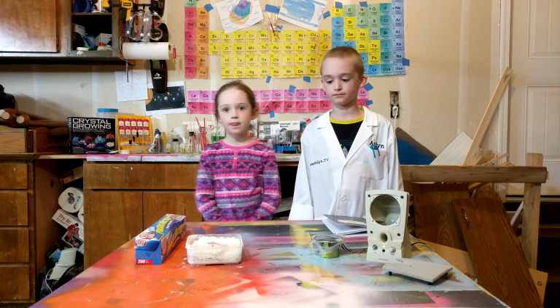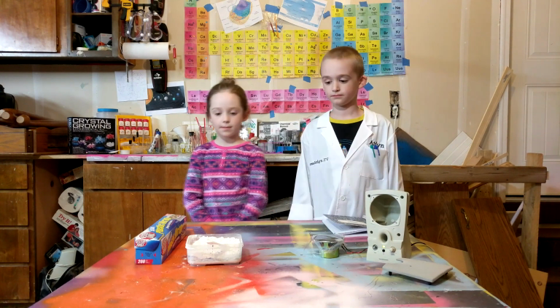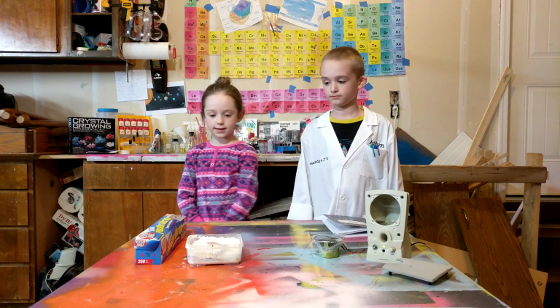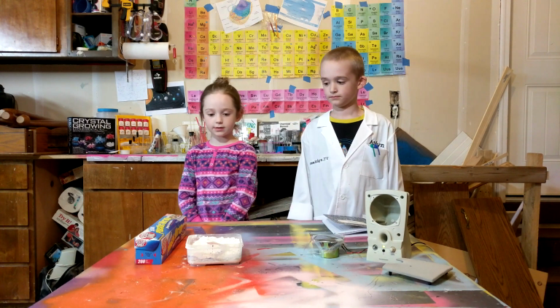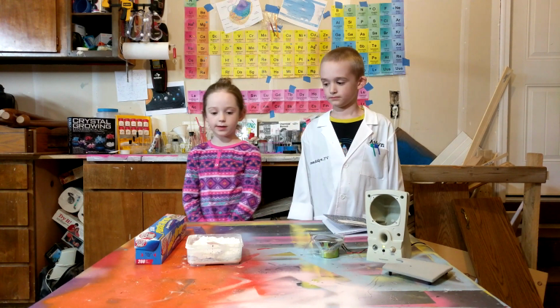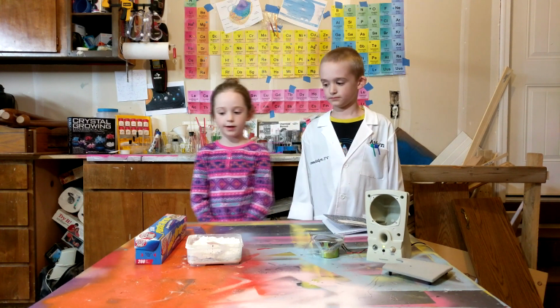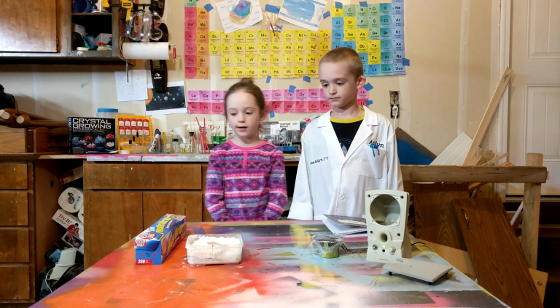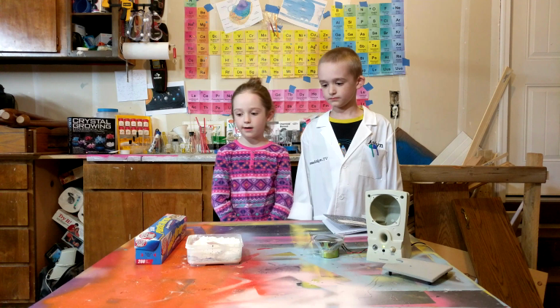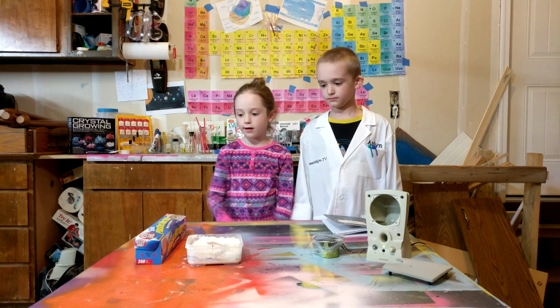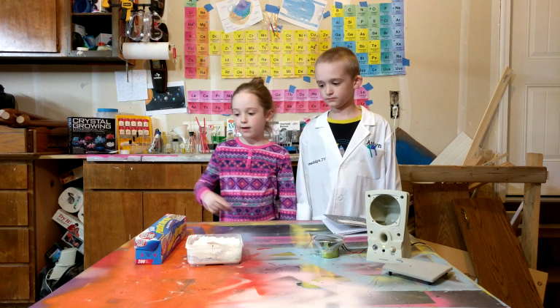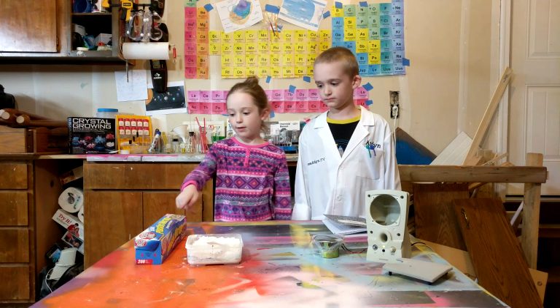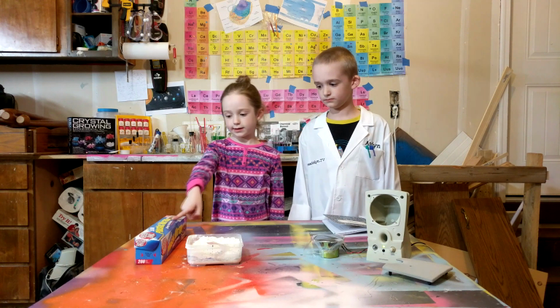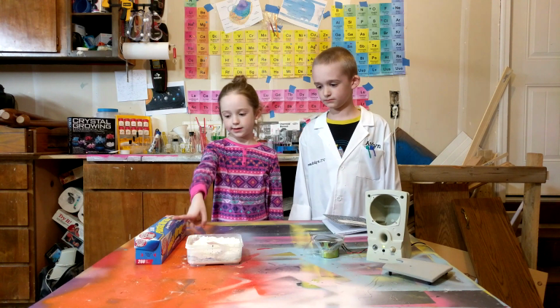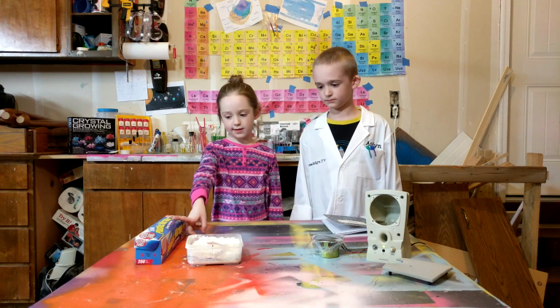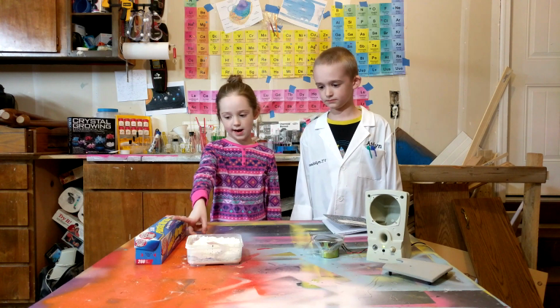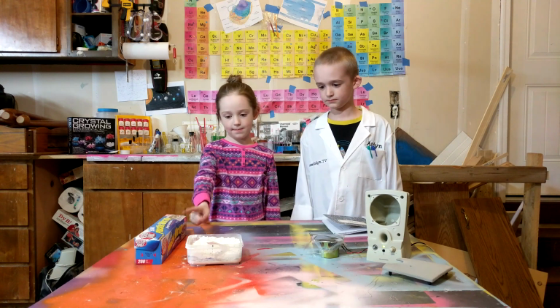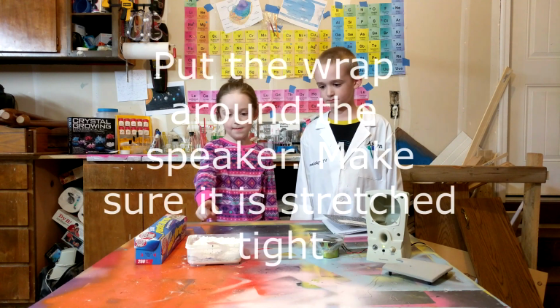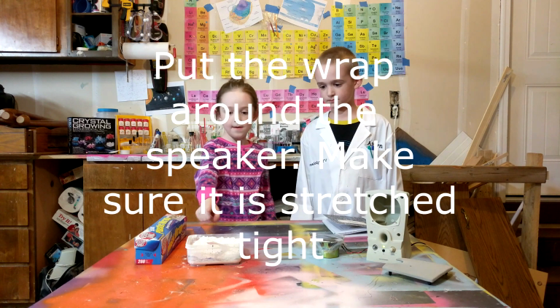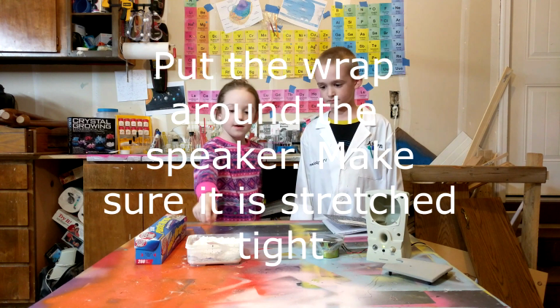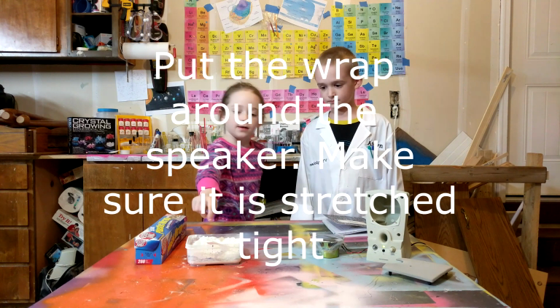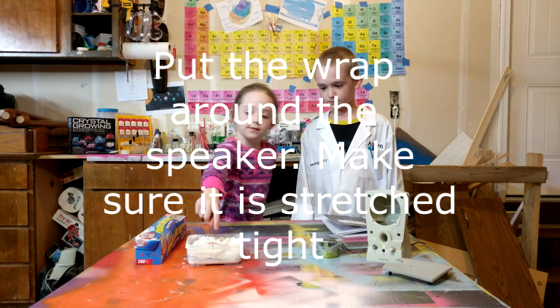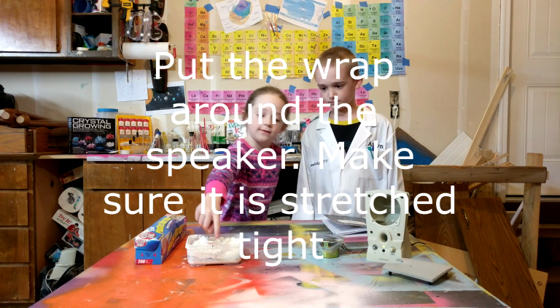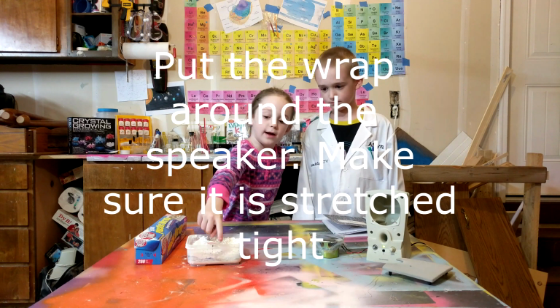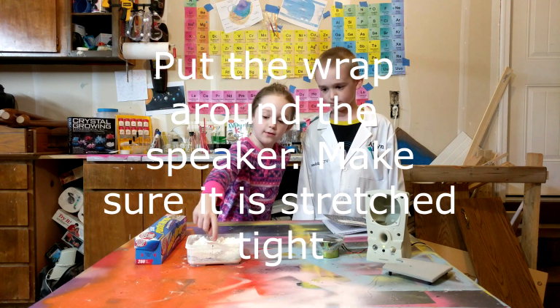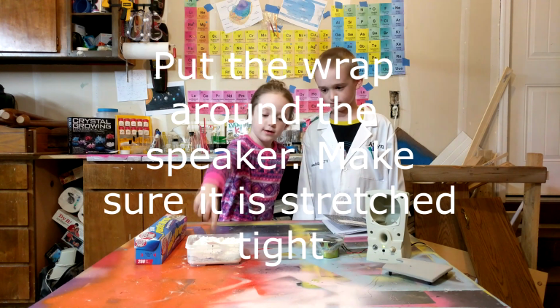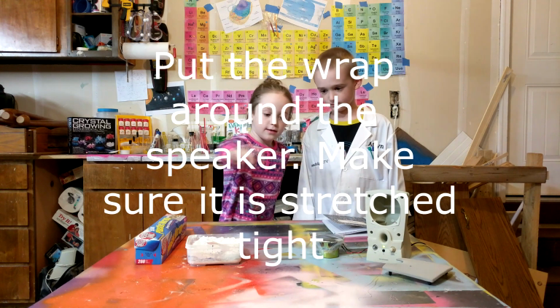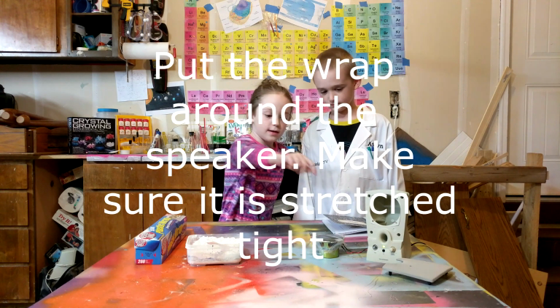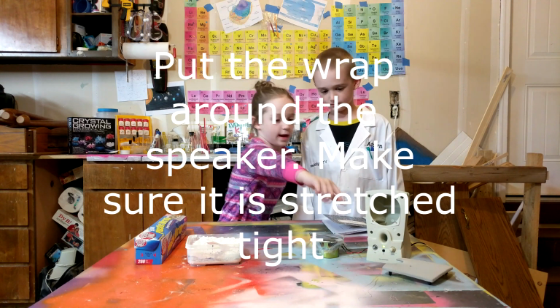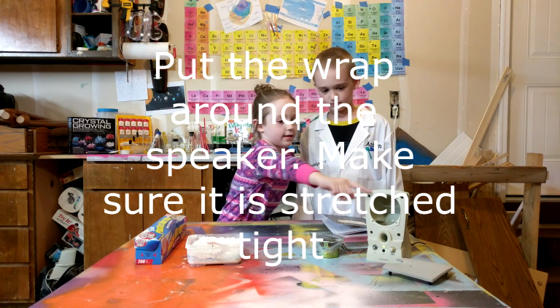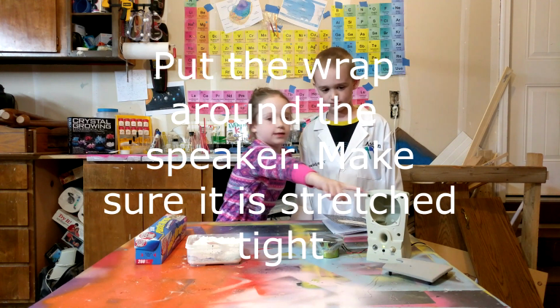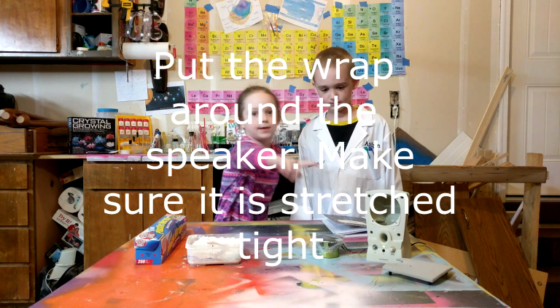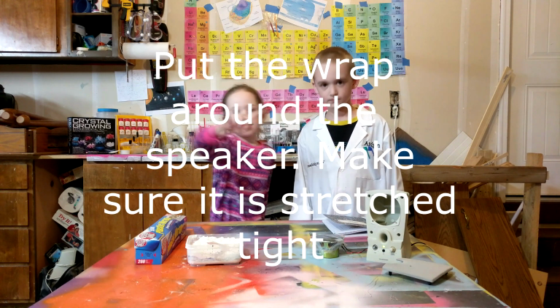The materials we will need are plastic wrap, flour, and a speaker.